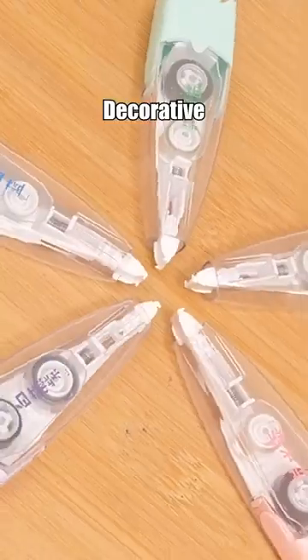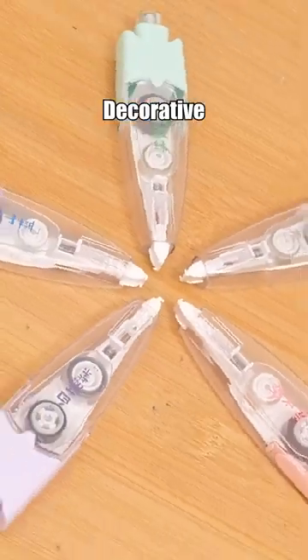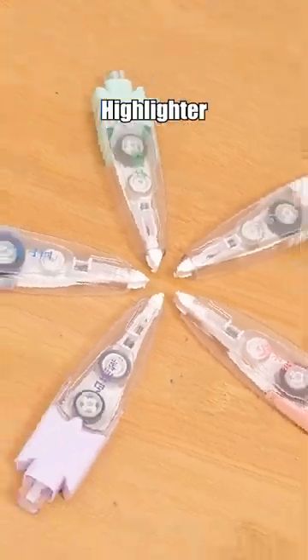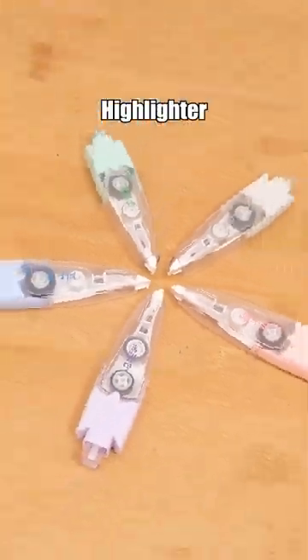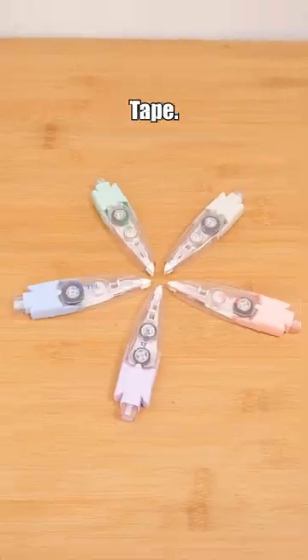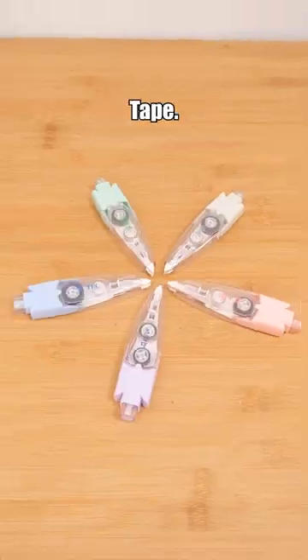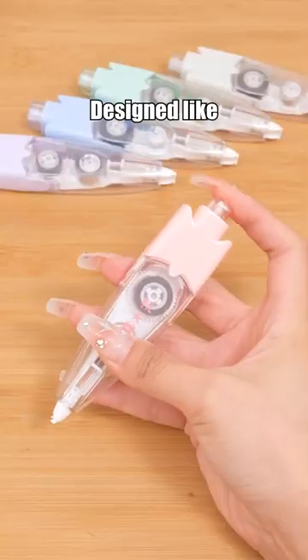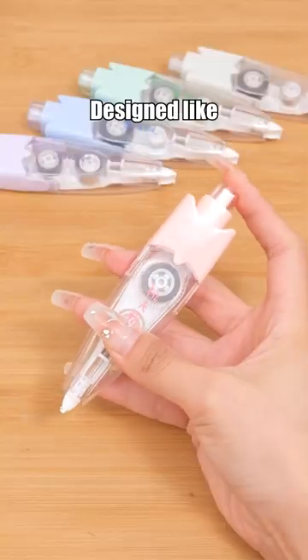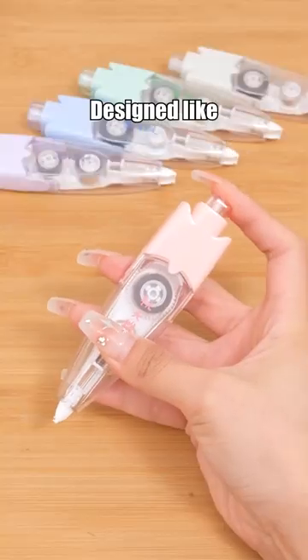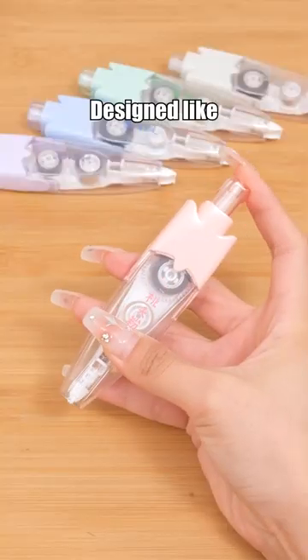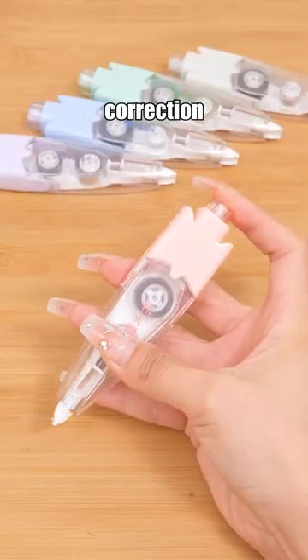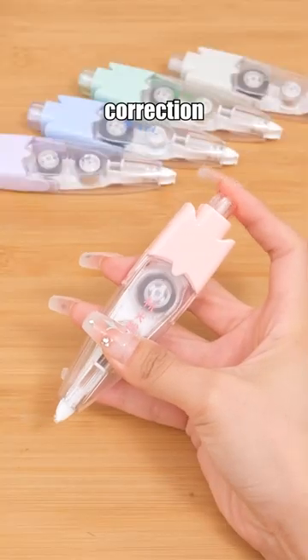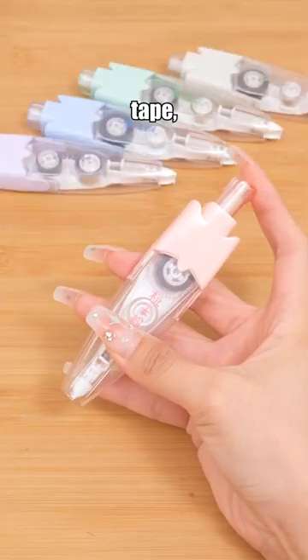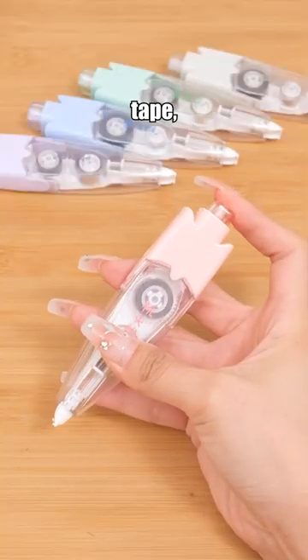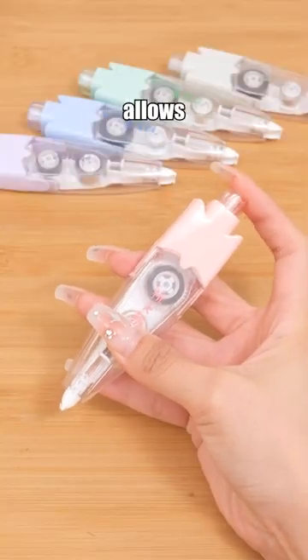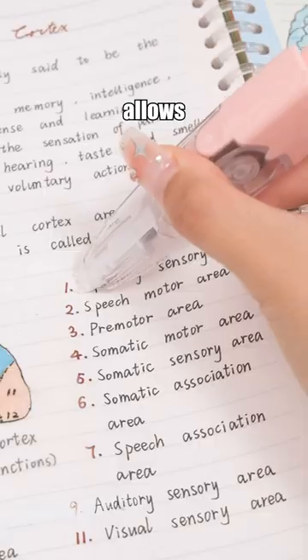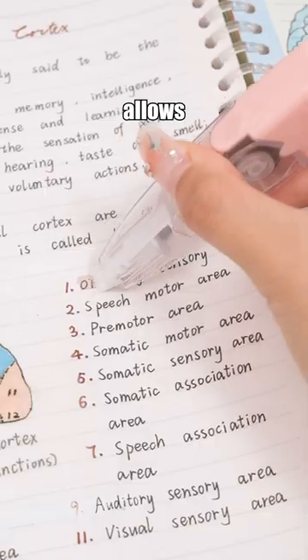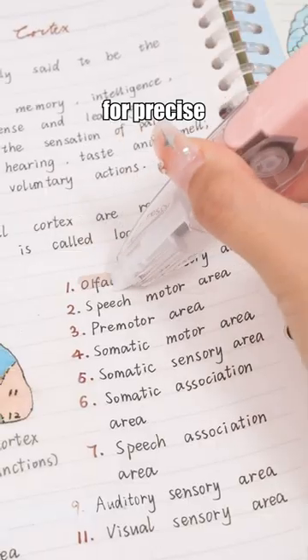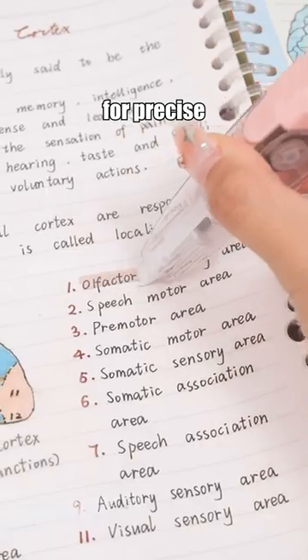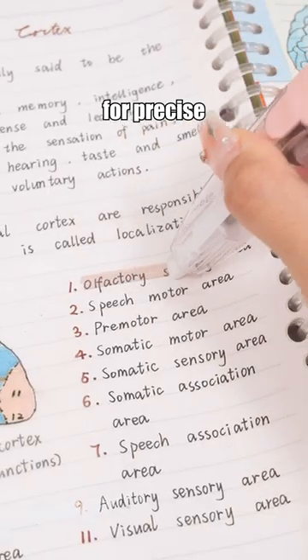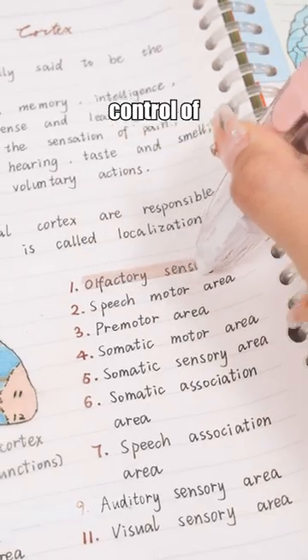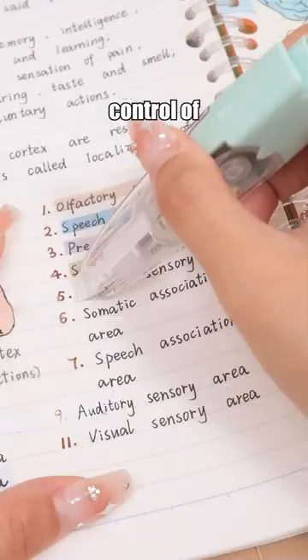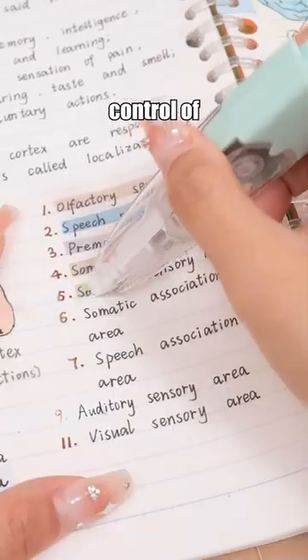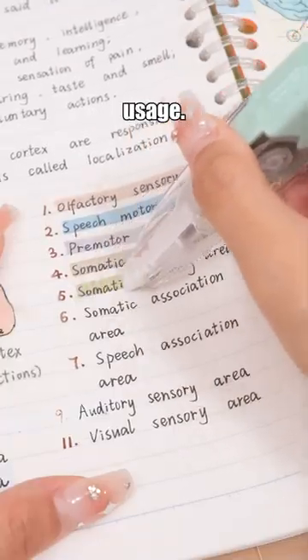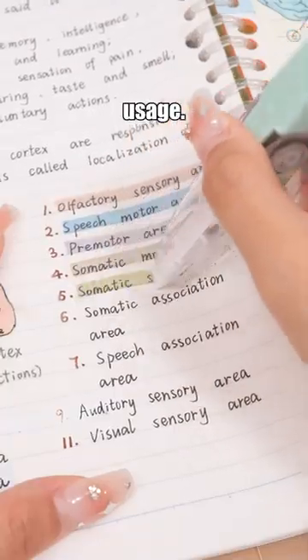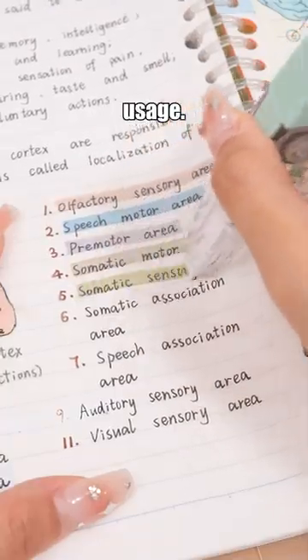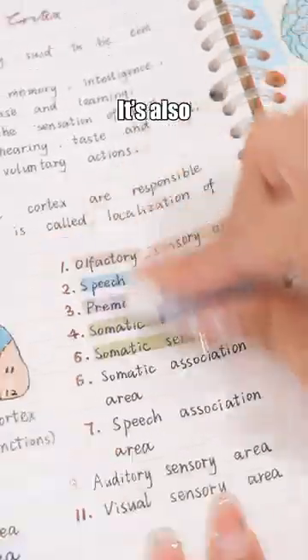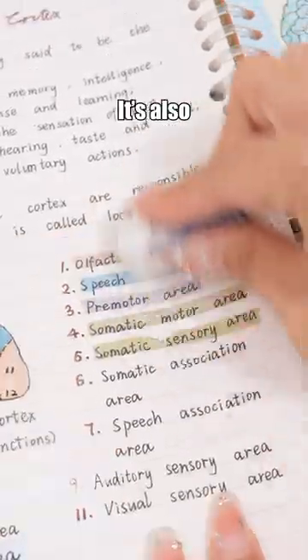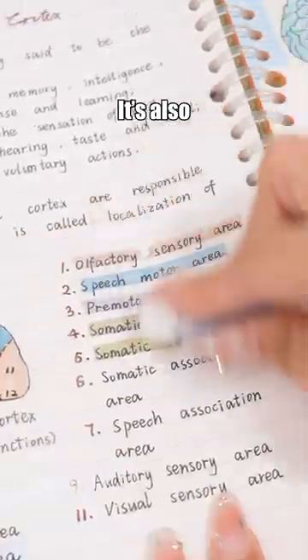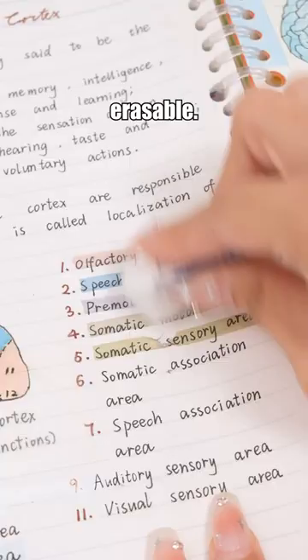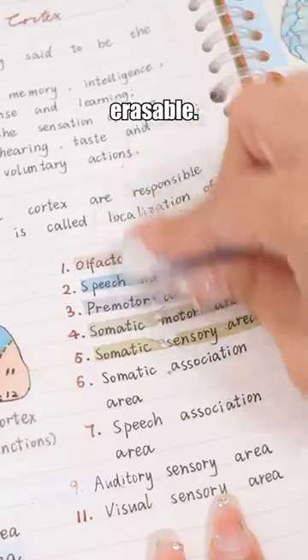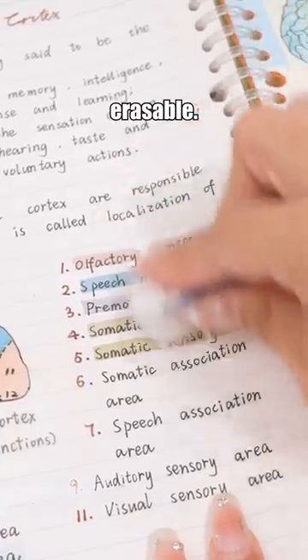Decorative highlighter tape, designed like correction tape, allows for precise control of usage. It's also erasable.